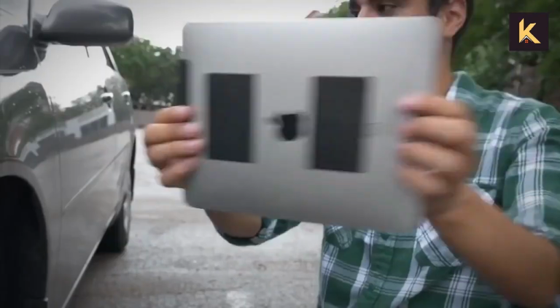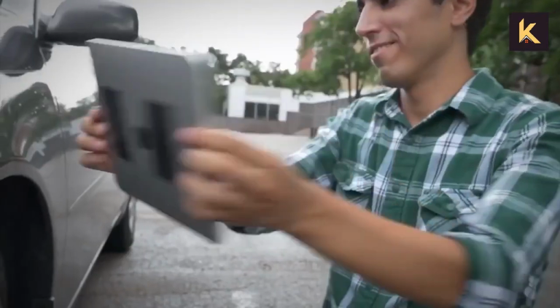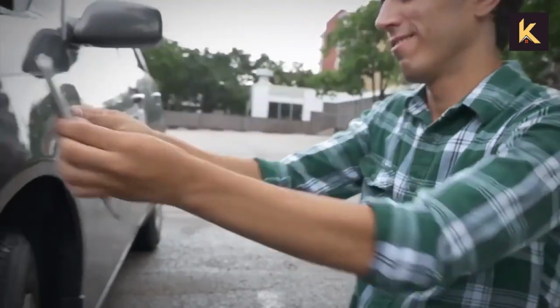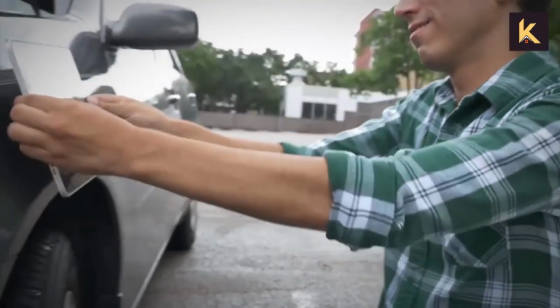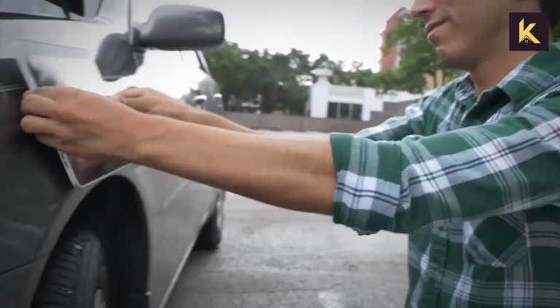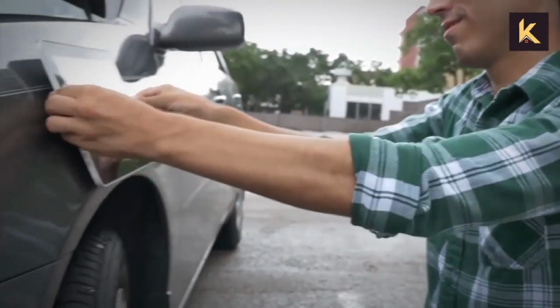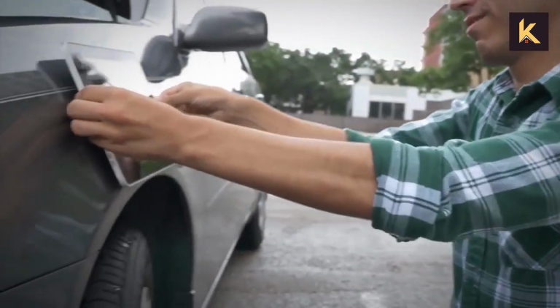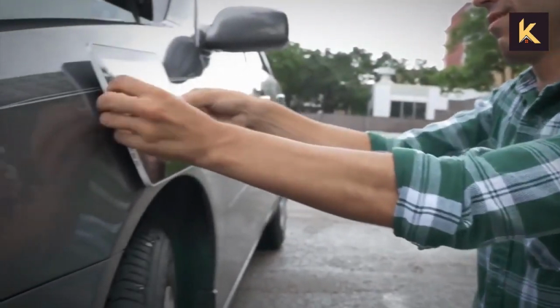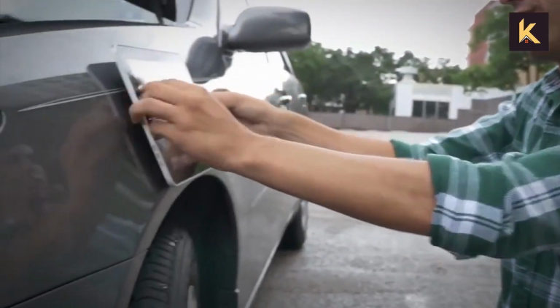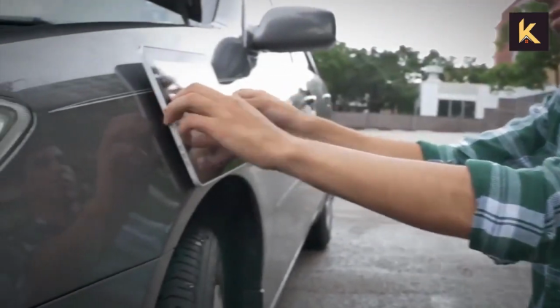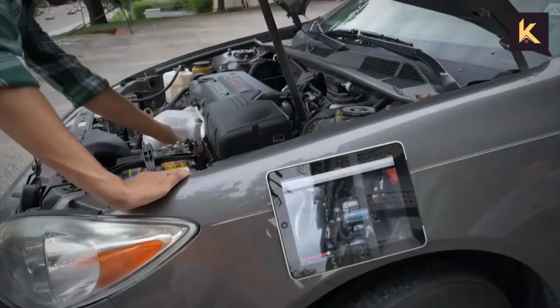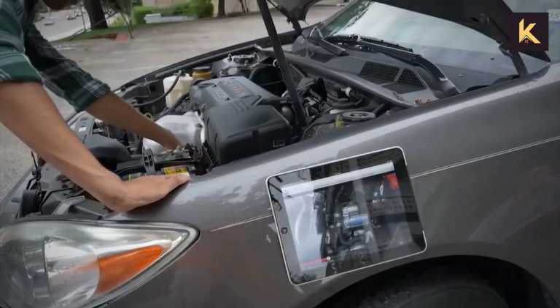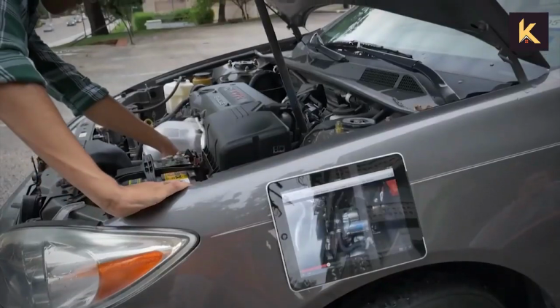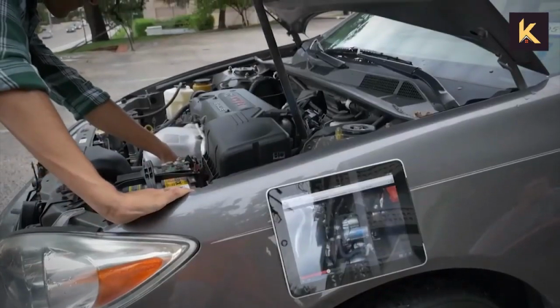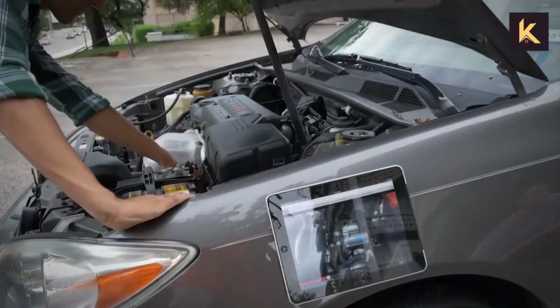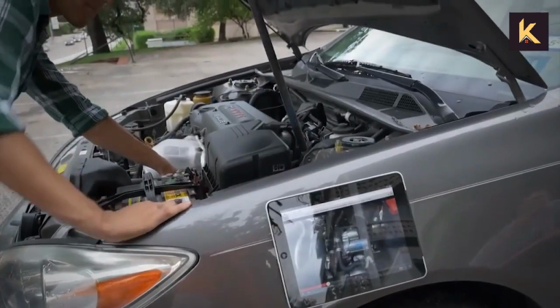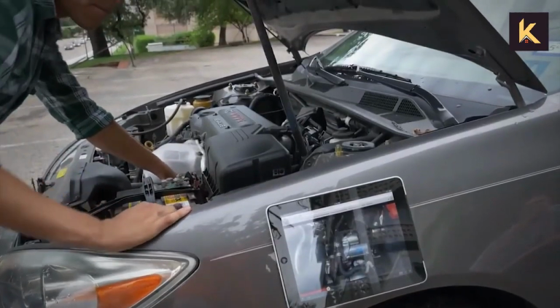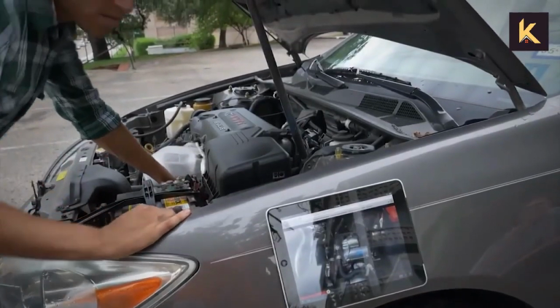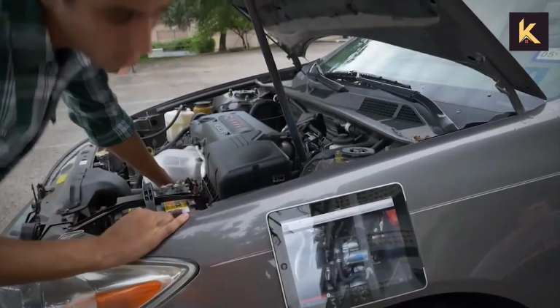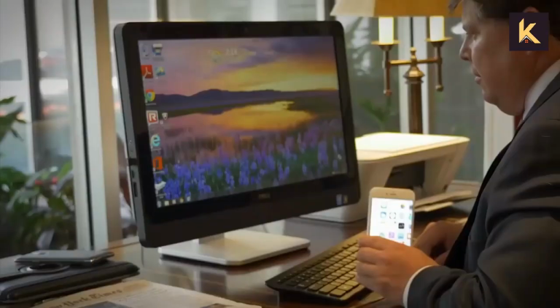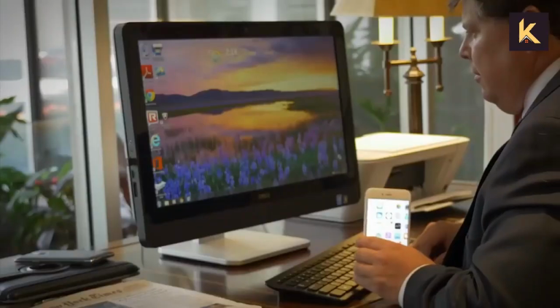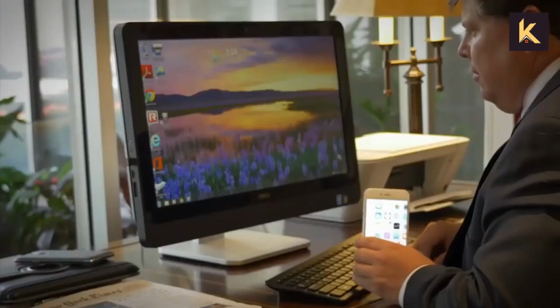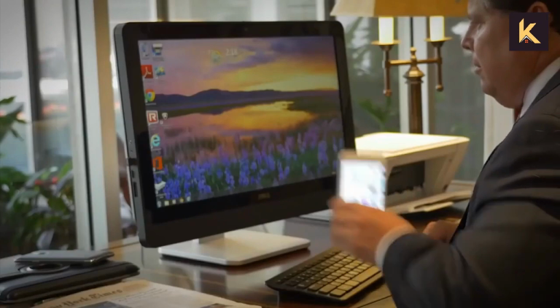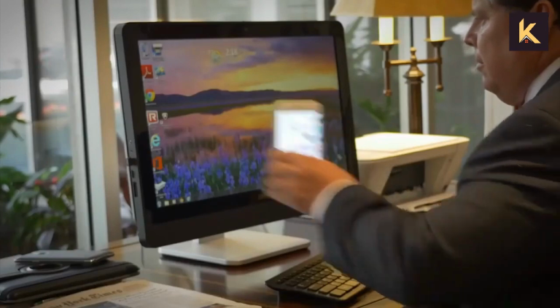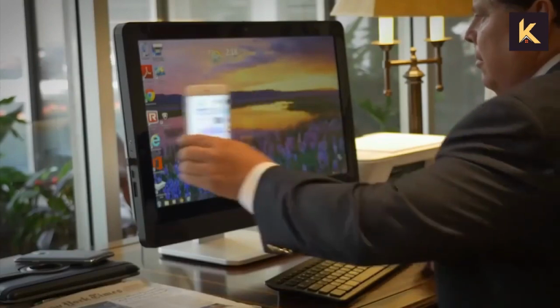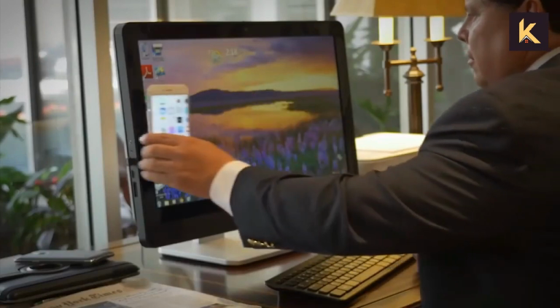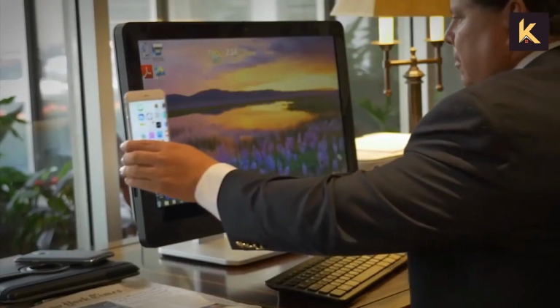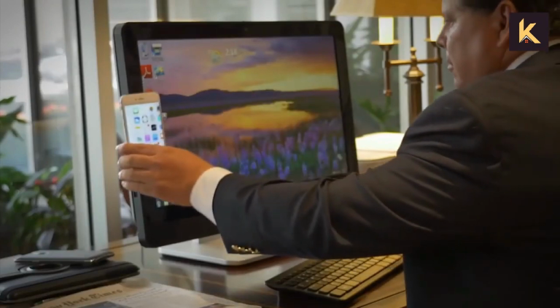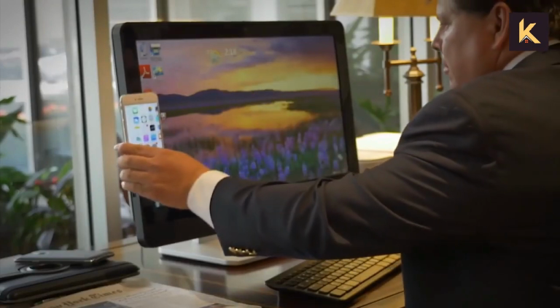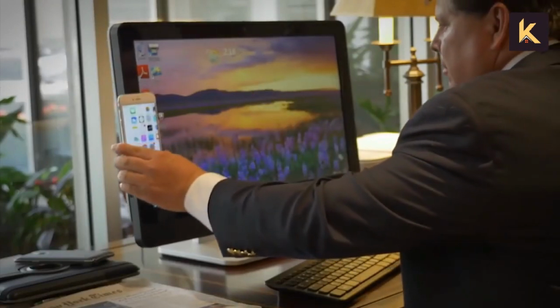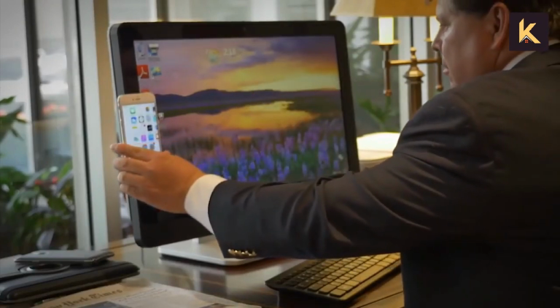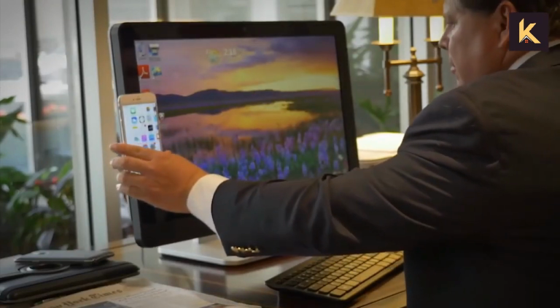This multi-purpose device is definitely something you'd want if you value convenience.